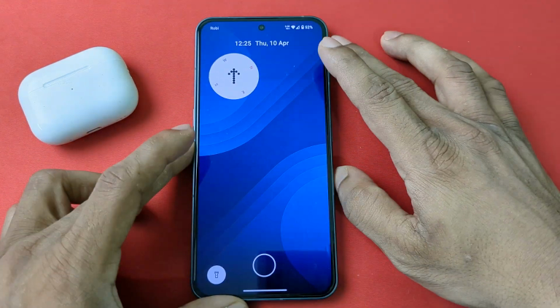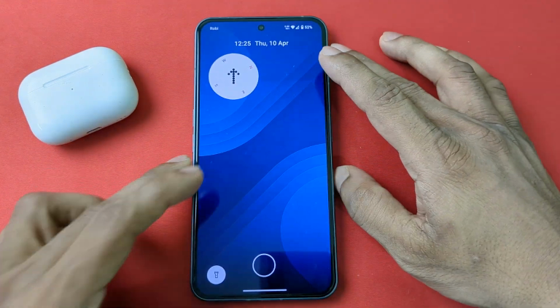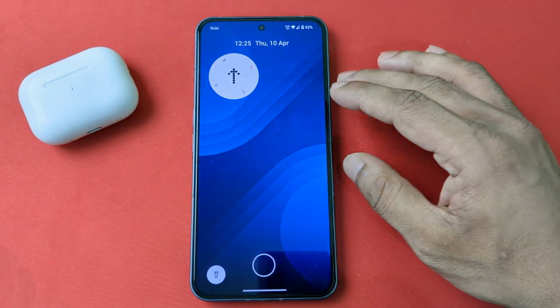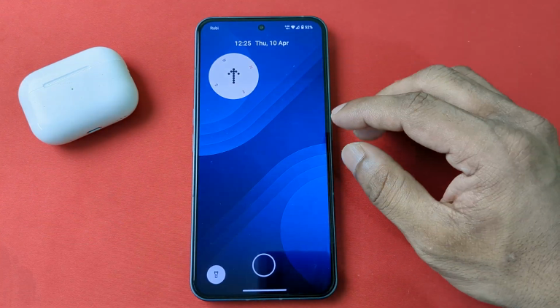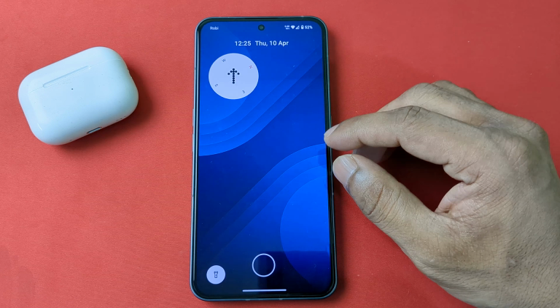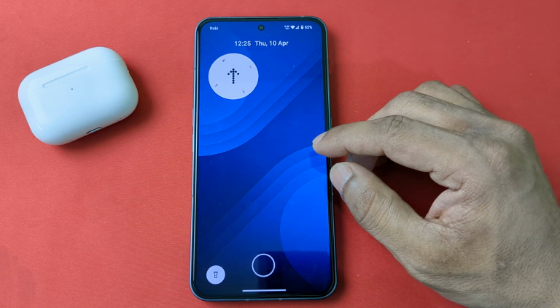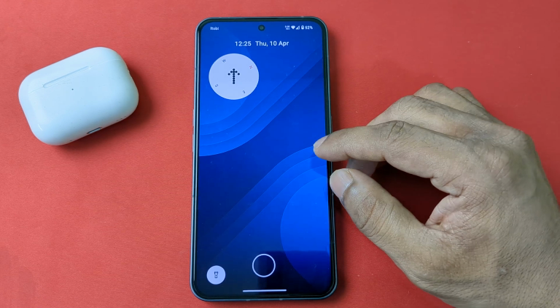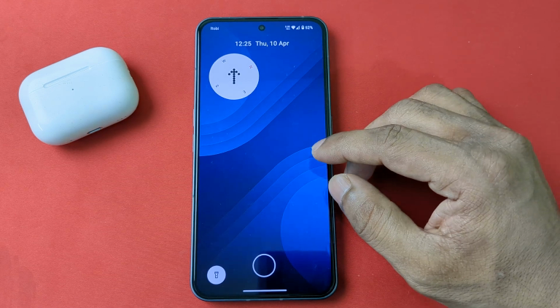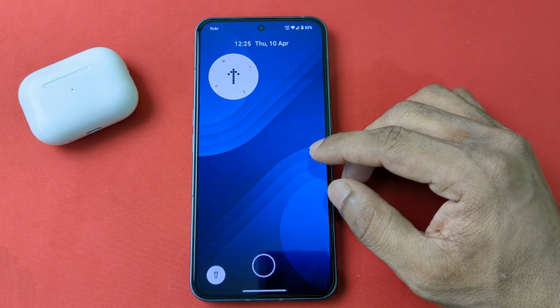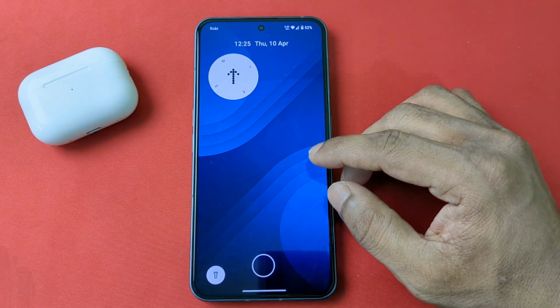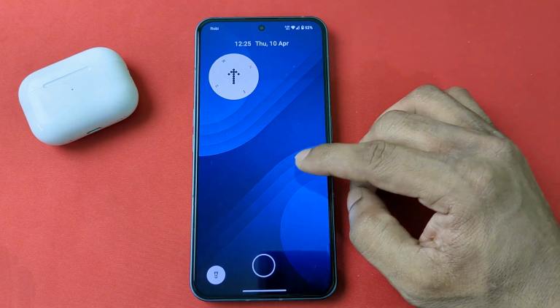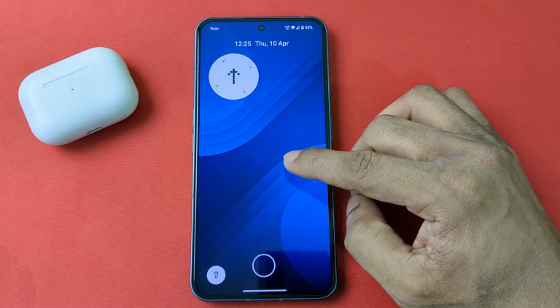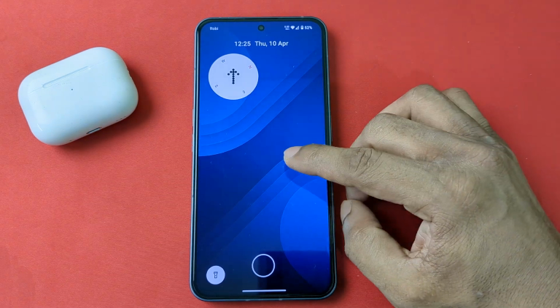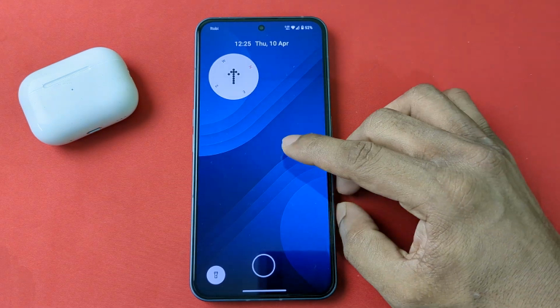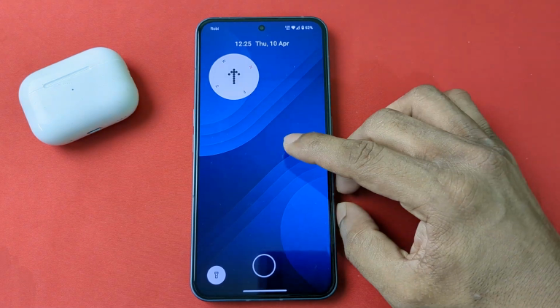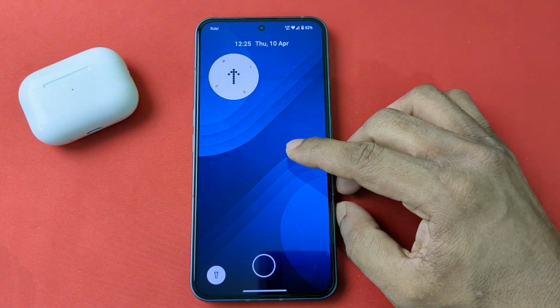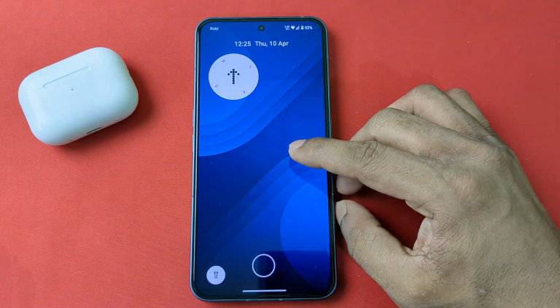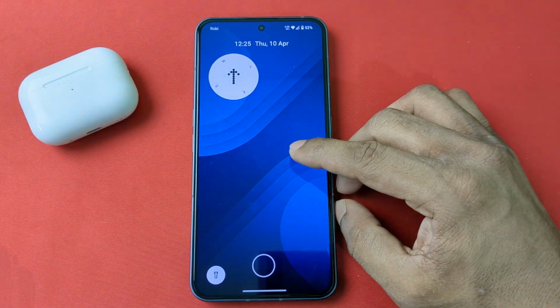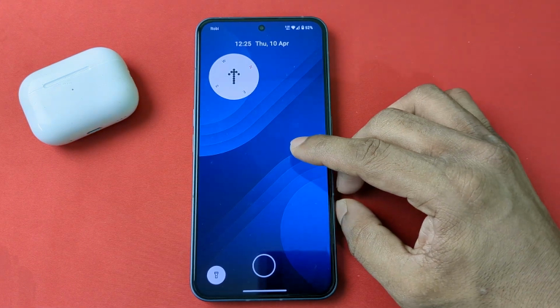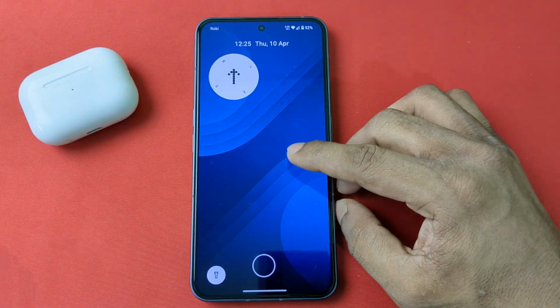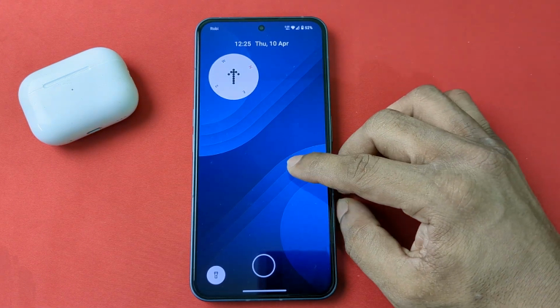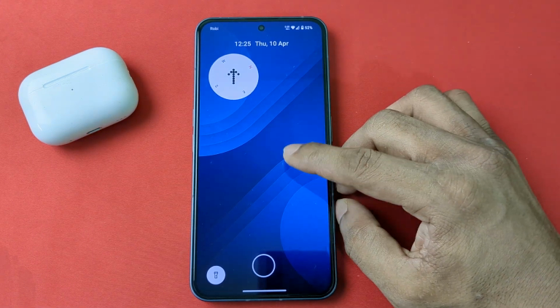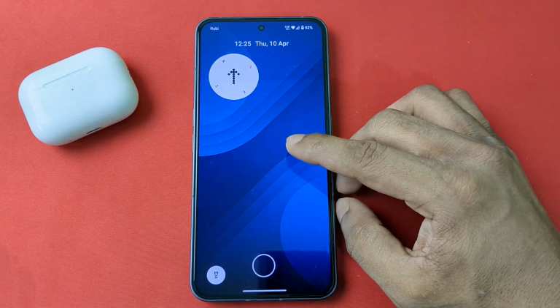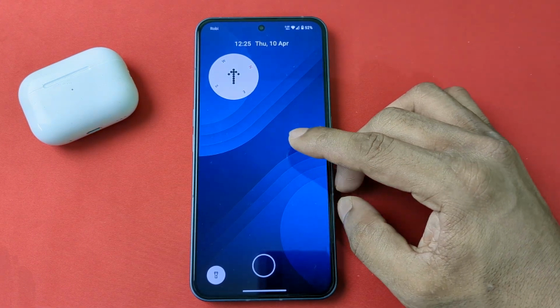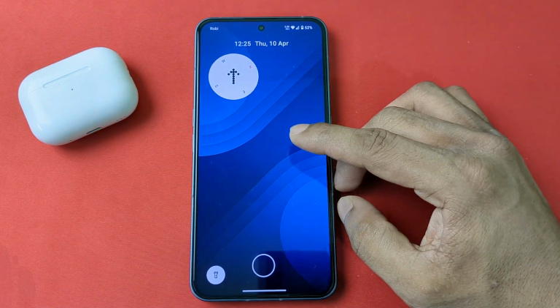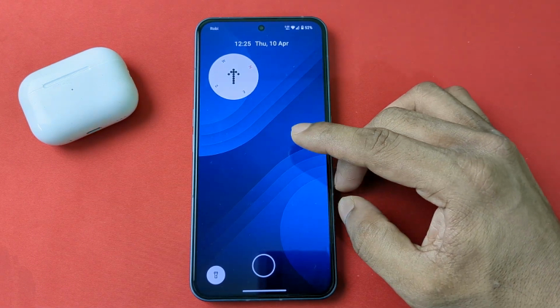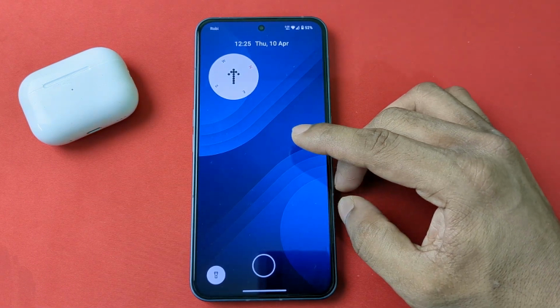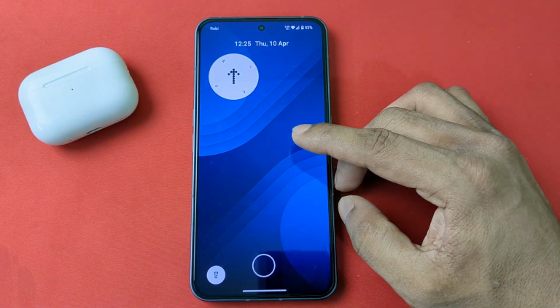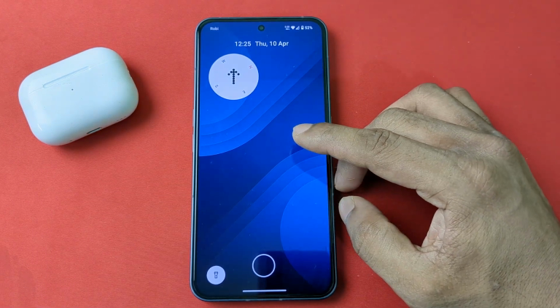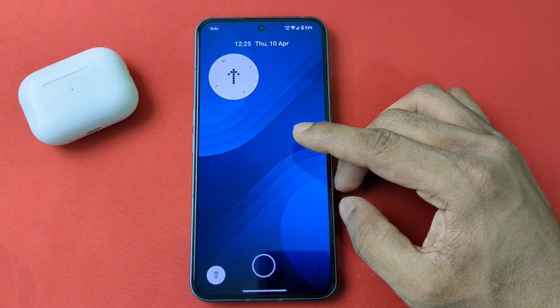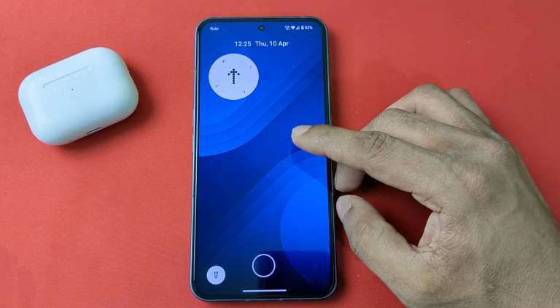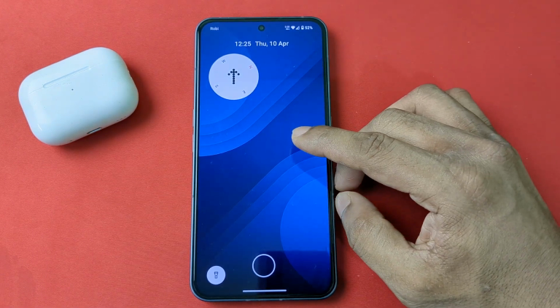That's the way you can add a compass on the lock screen on Nothing Phone. Pretty much that's it.